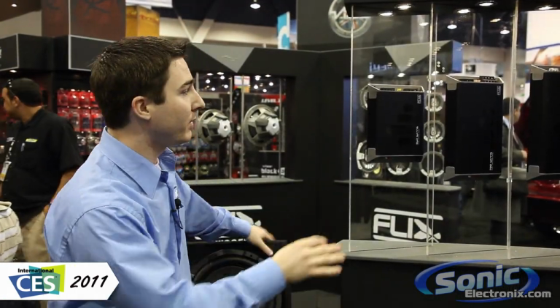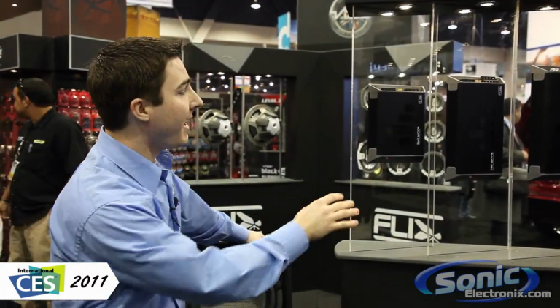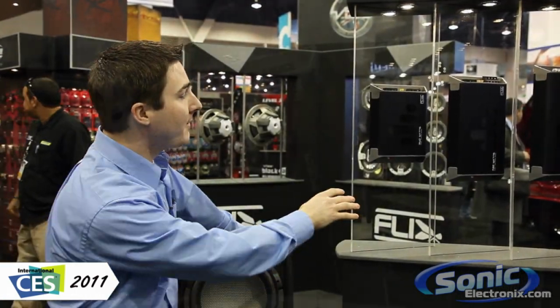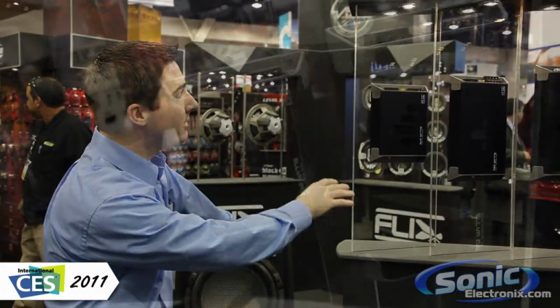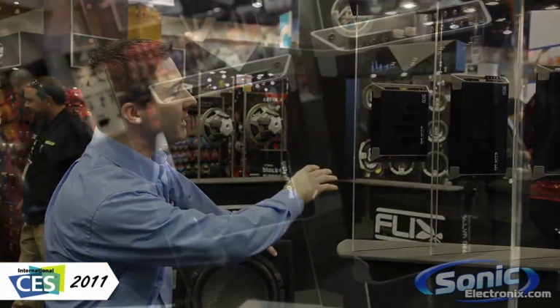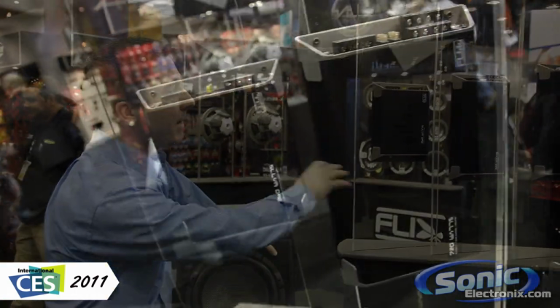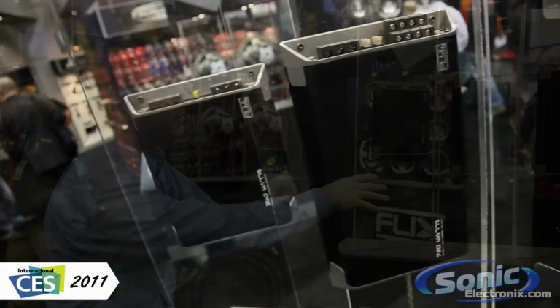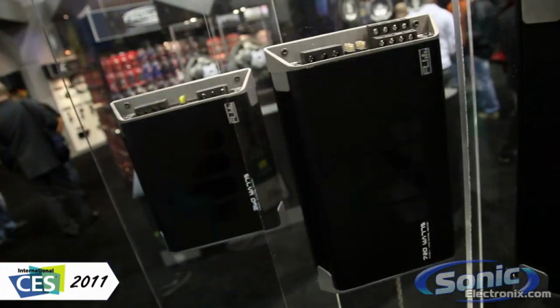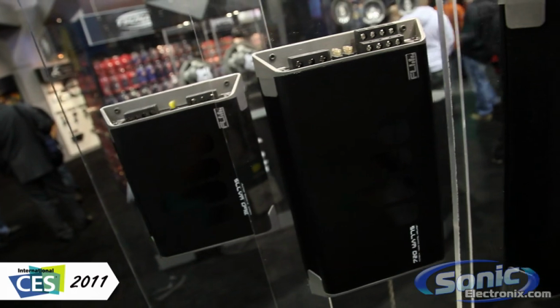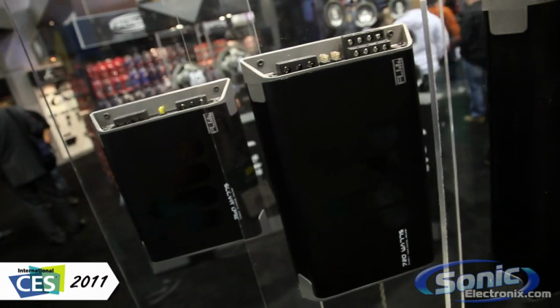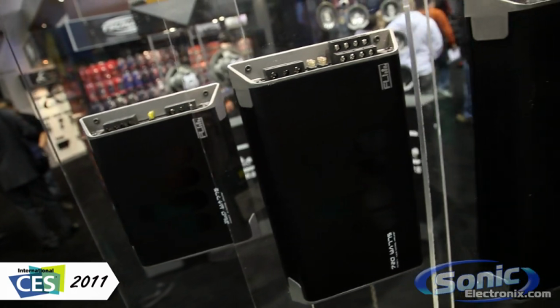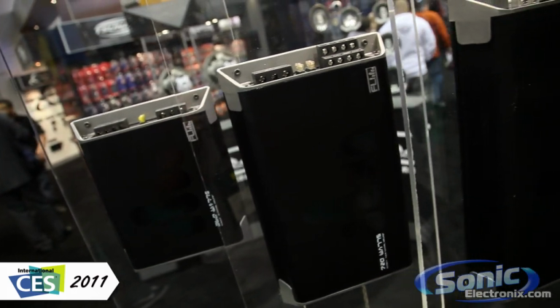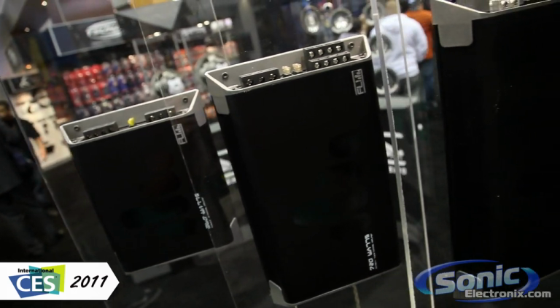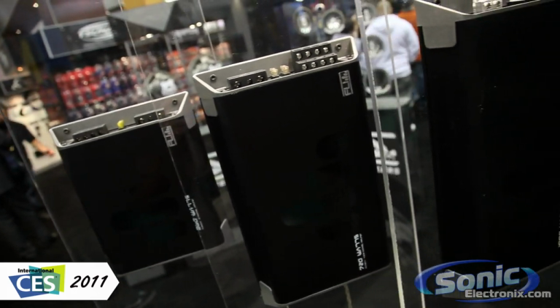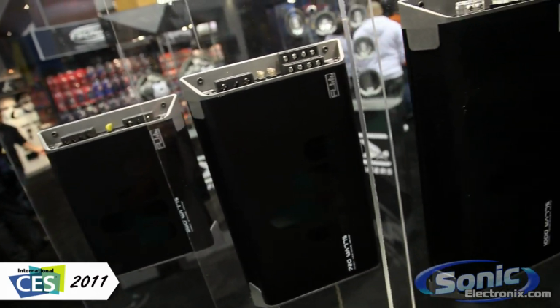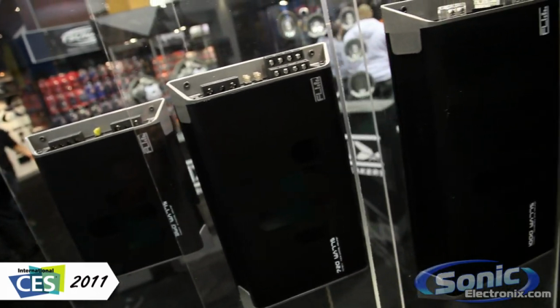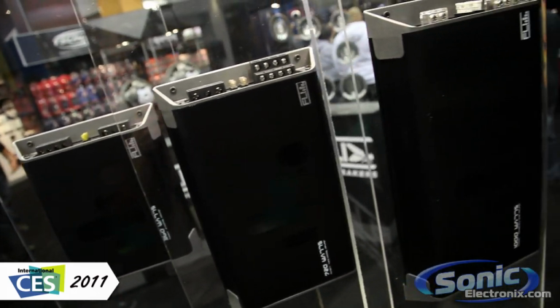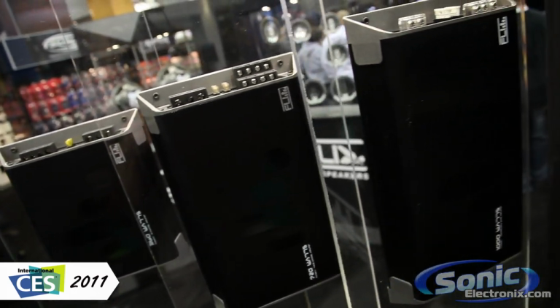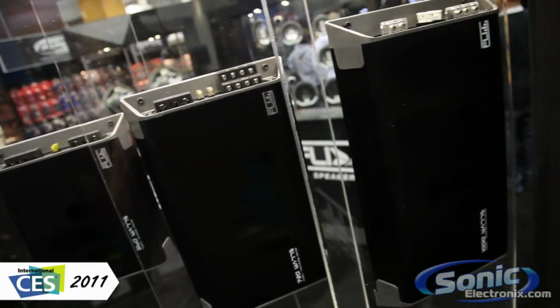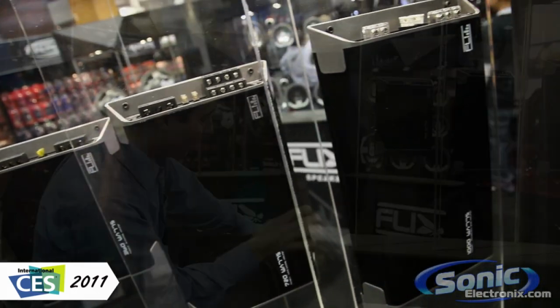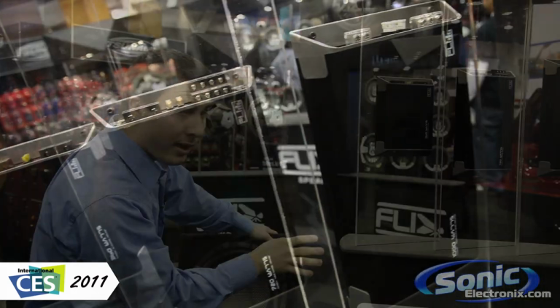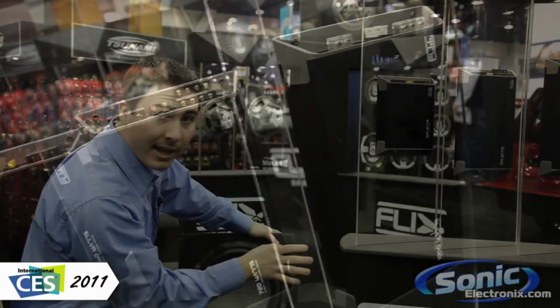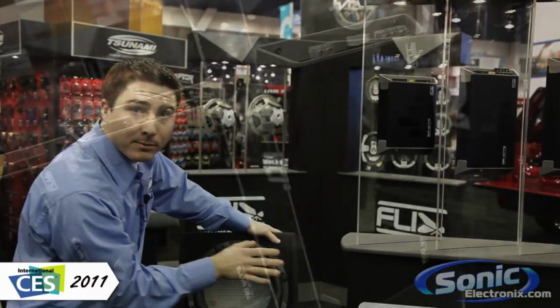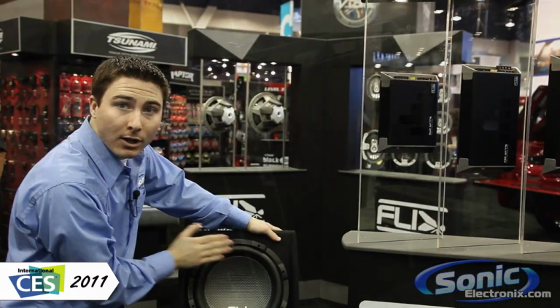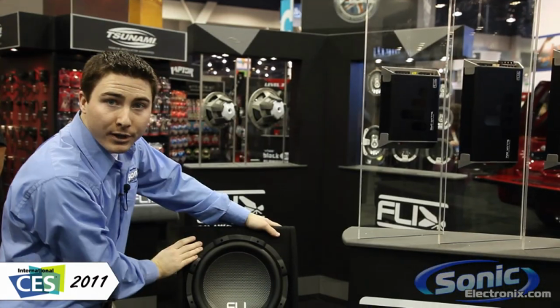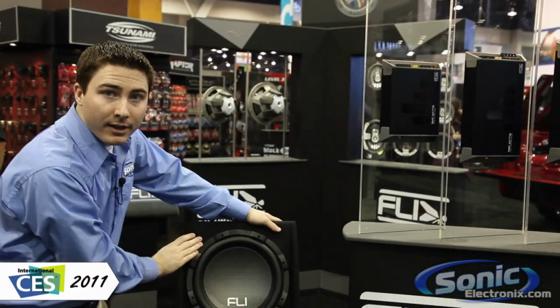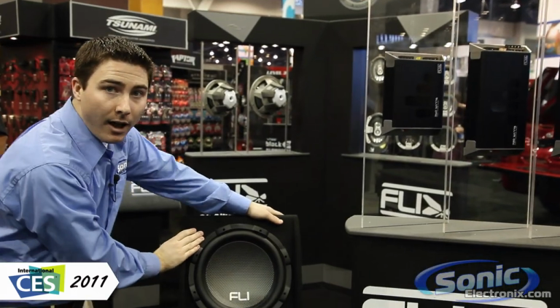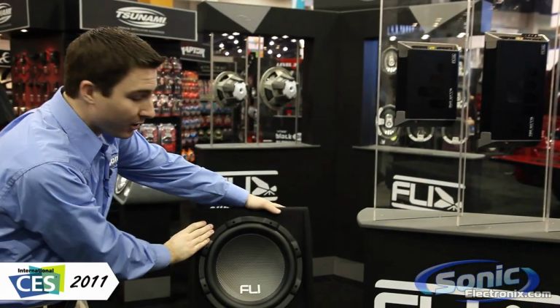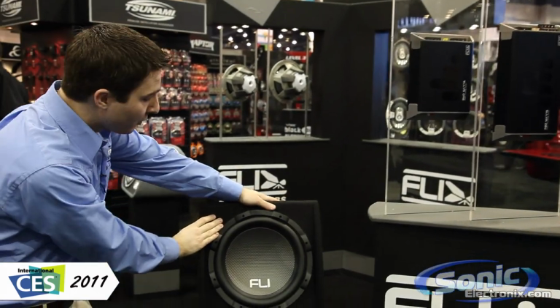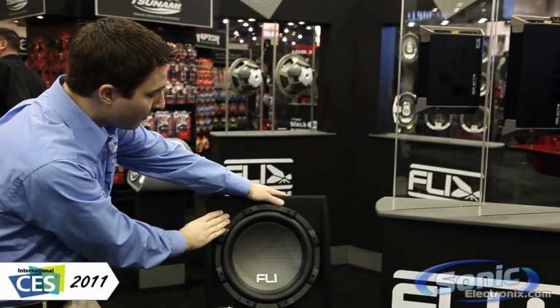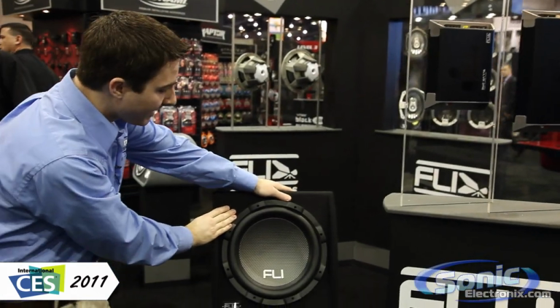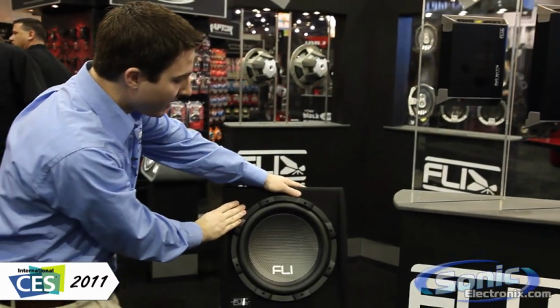What they have here are some amplifiers, speakers, subwoofers, as well as some loaded enclosures right down here.